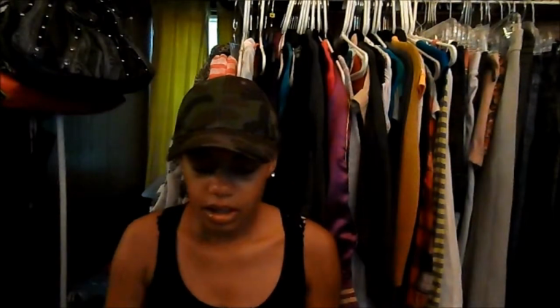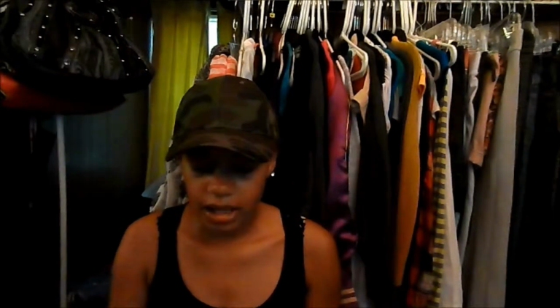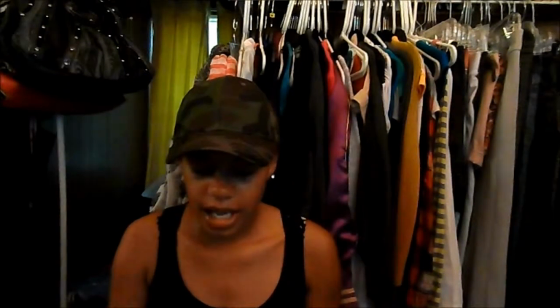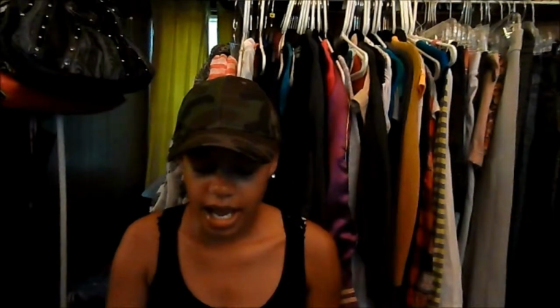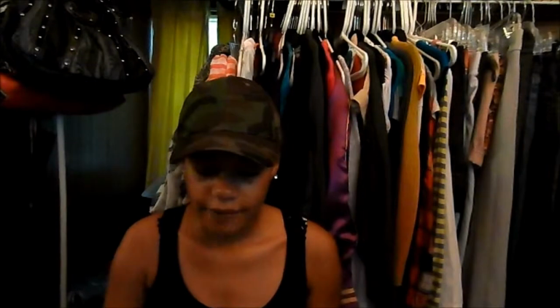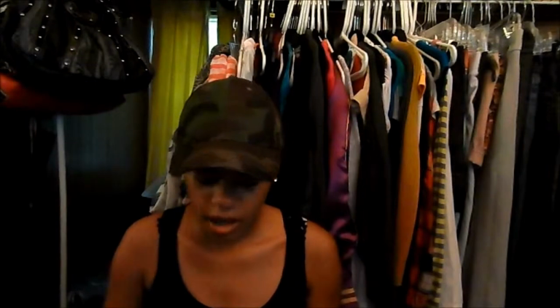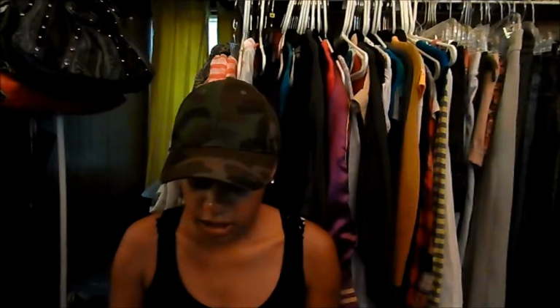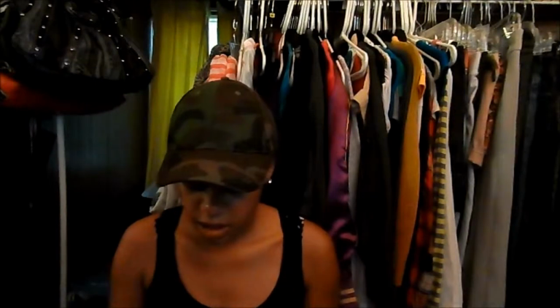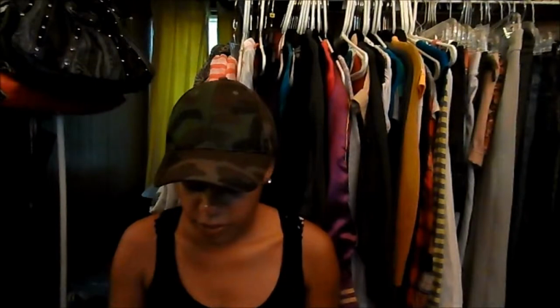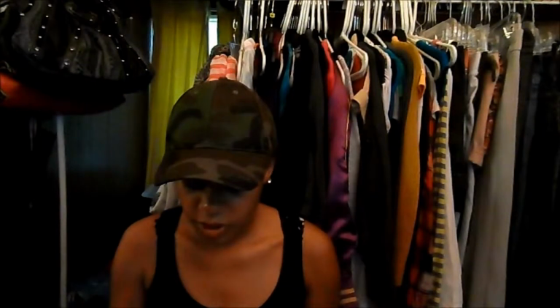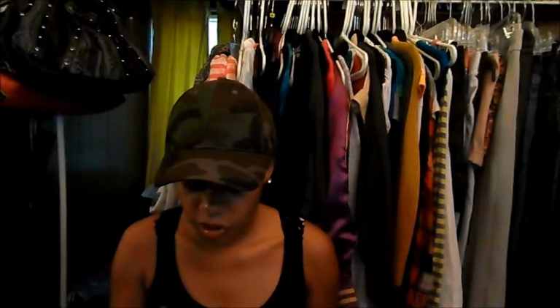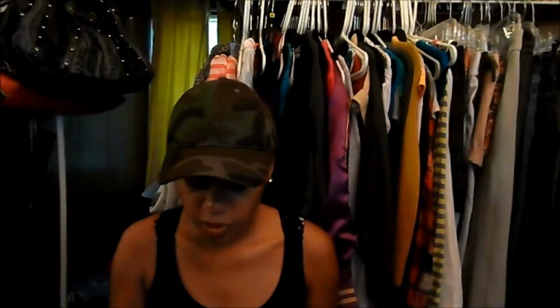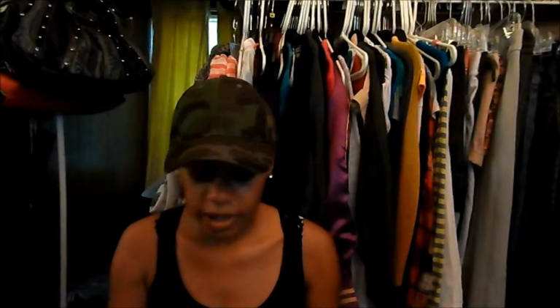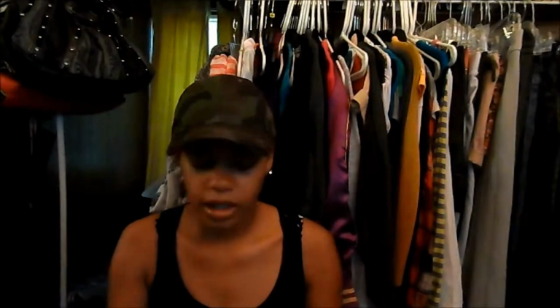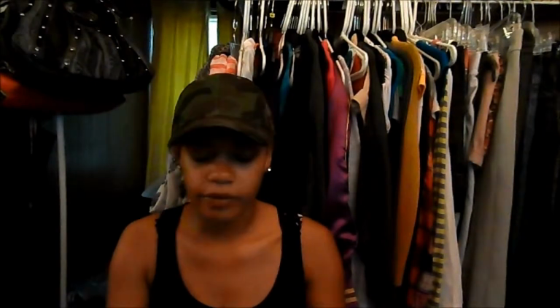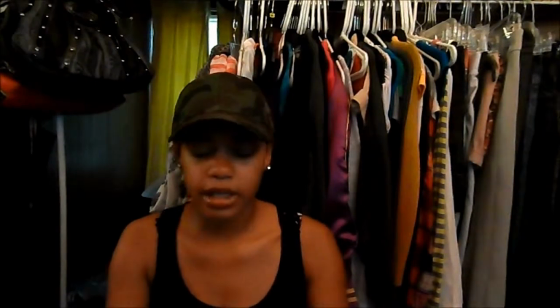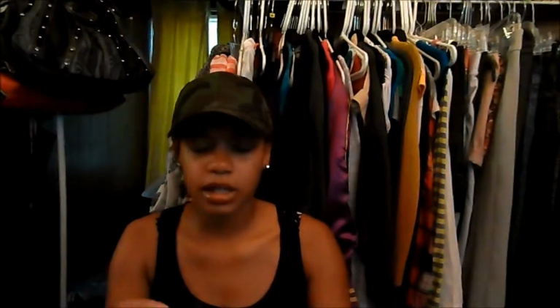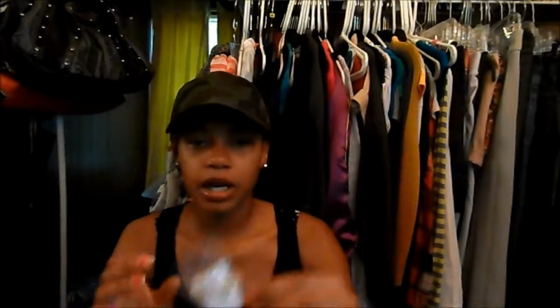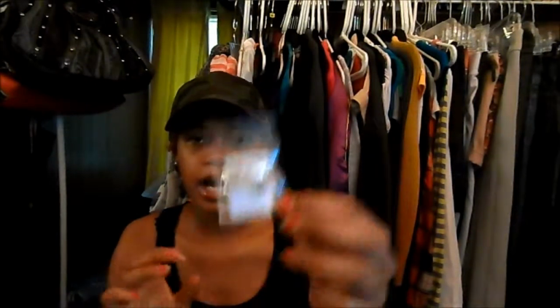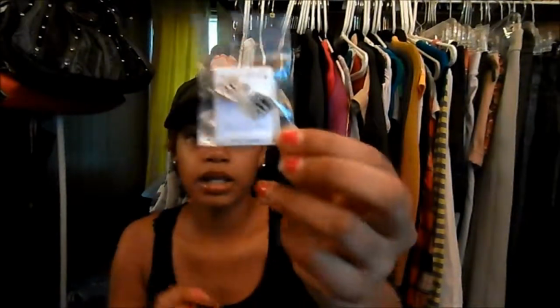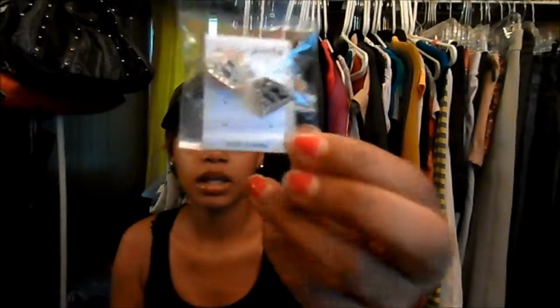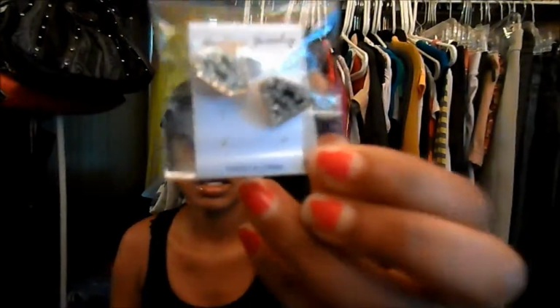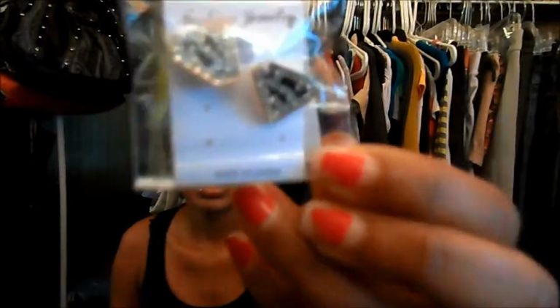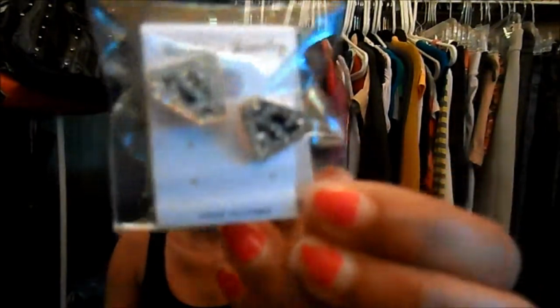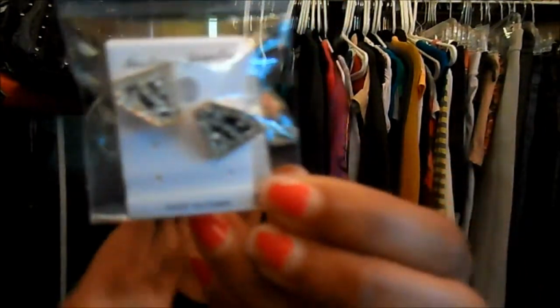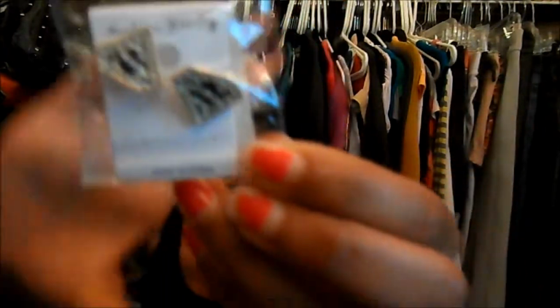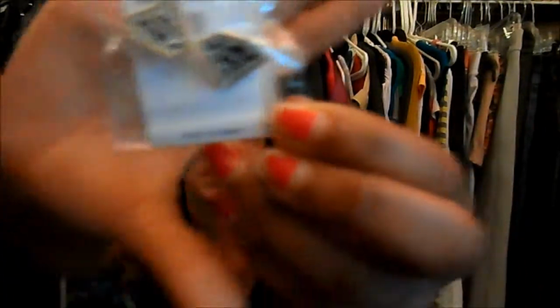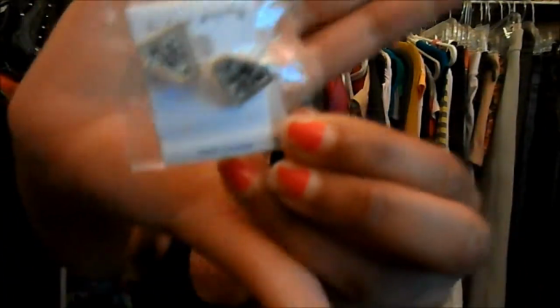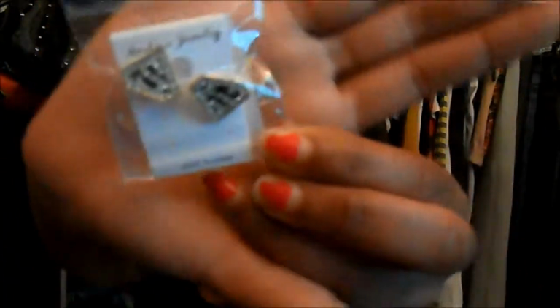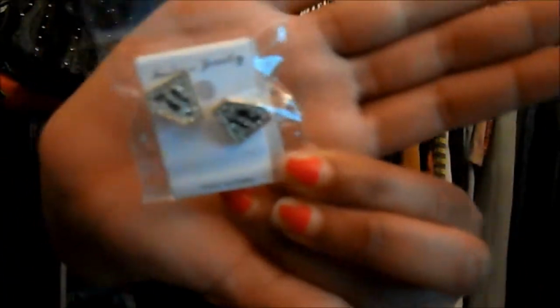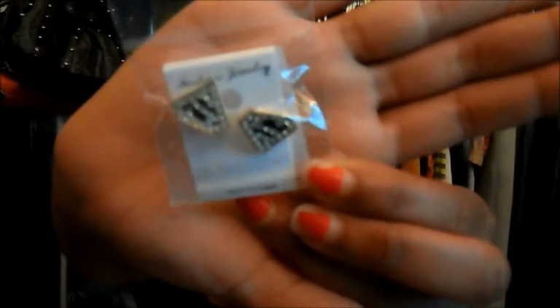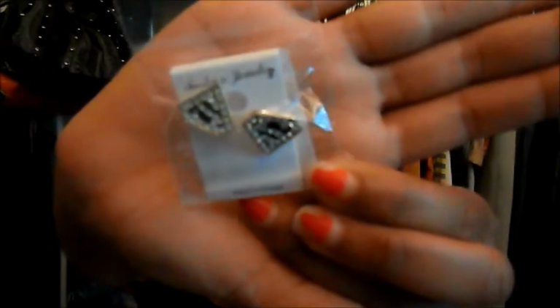Next I have some Superman earrings that I got, and they just look like this.